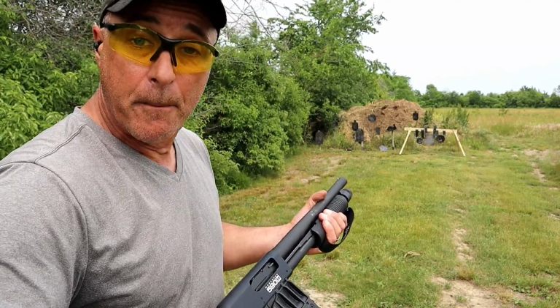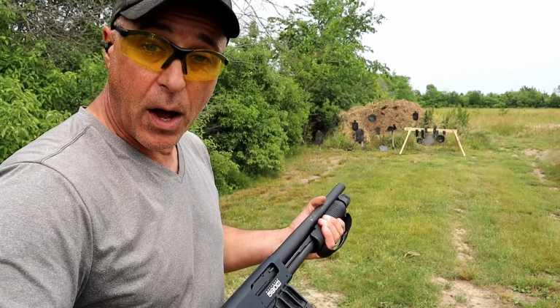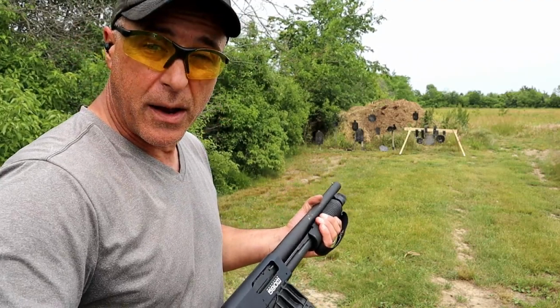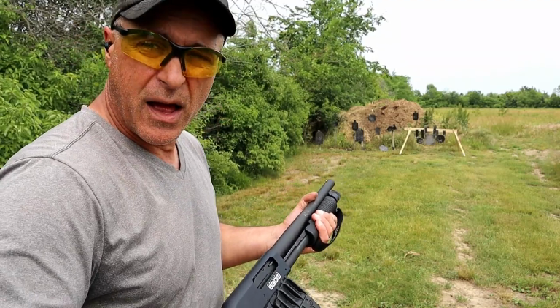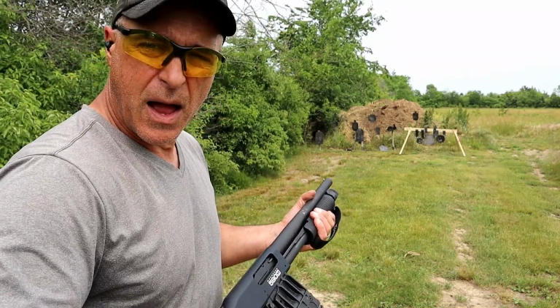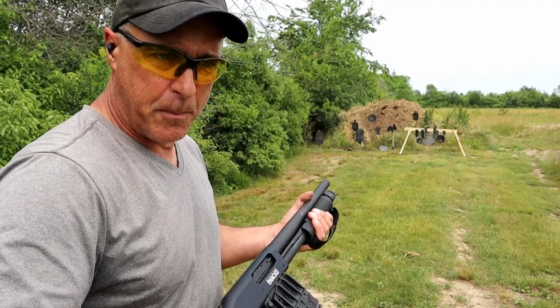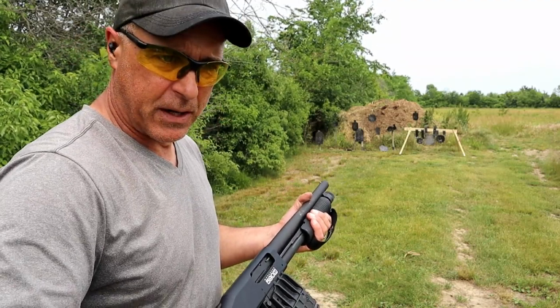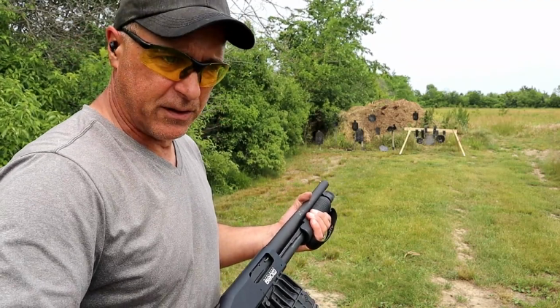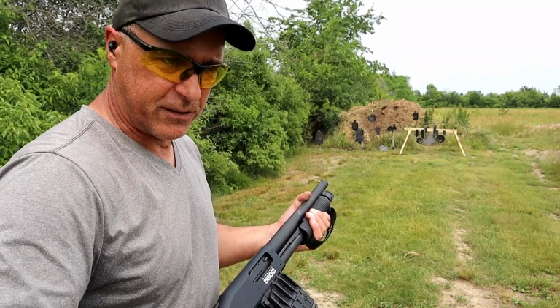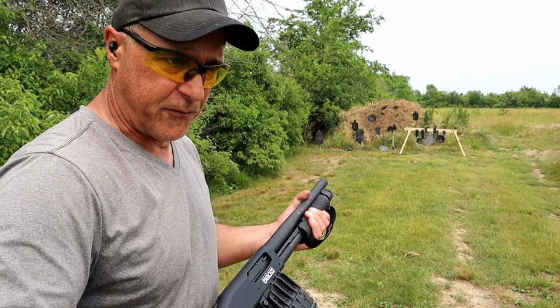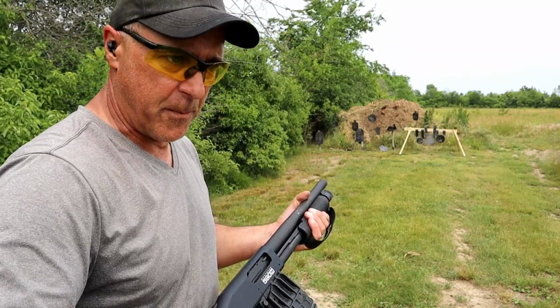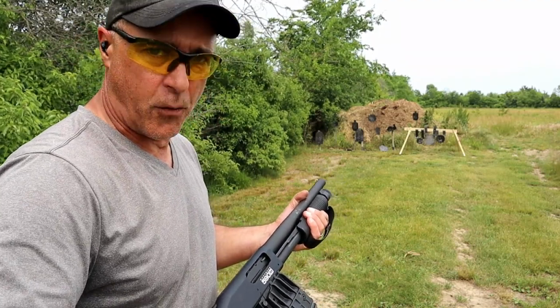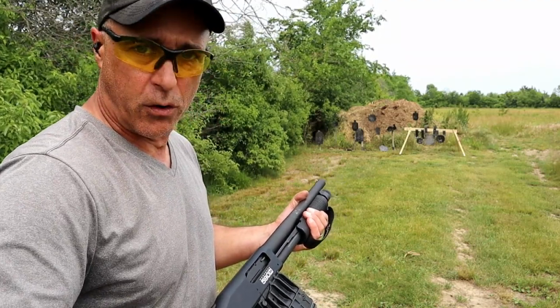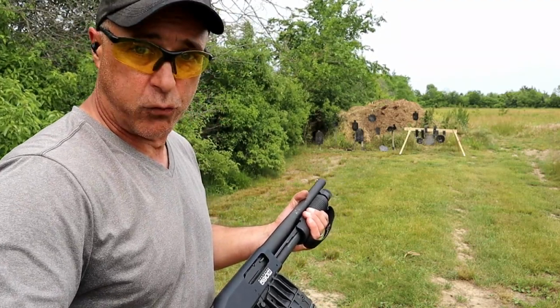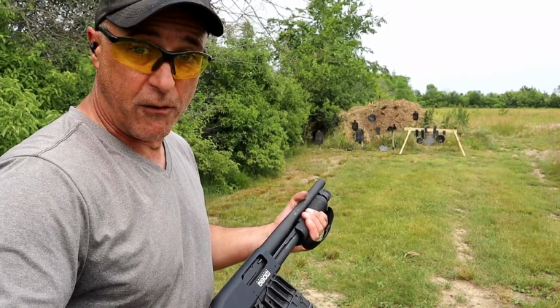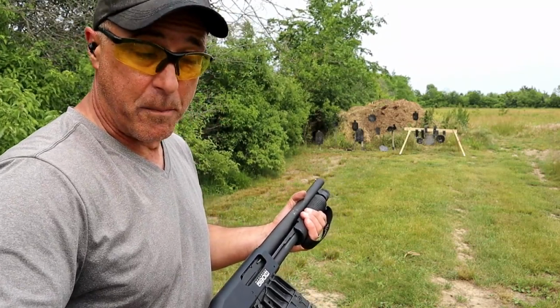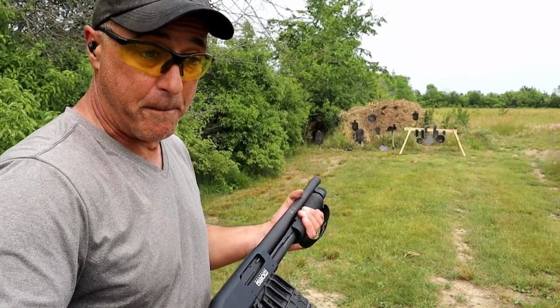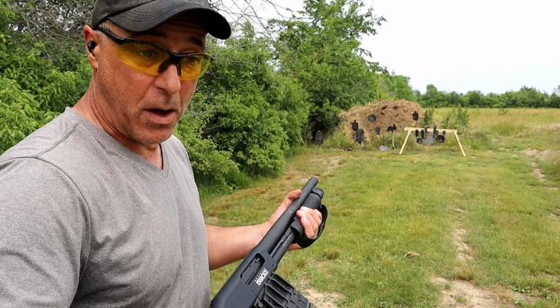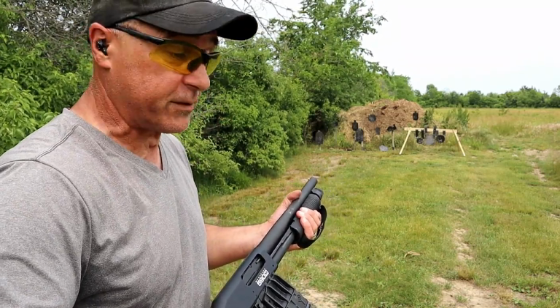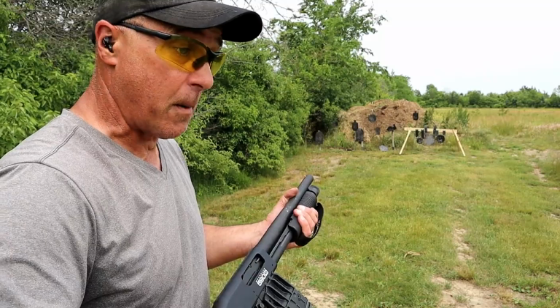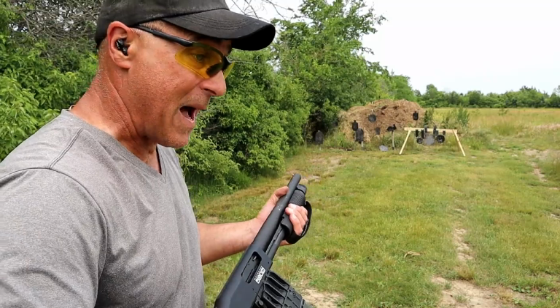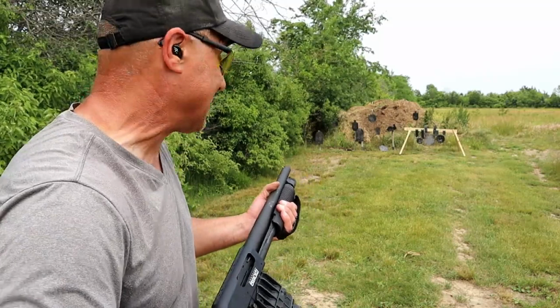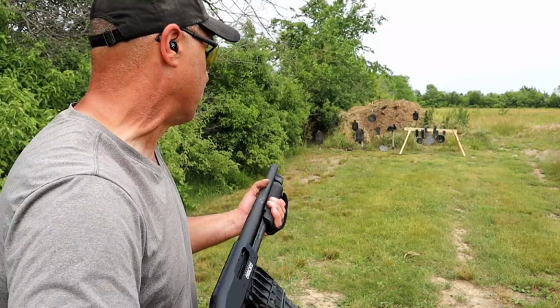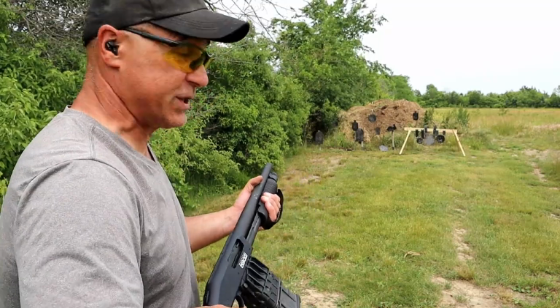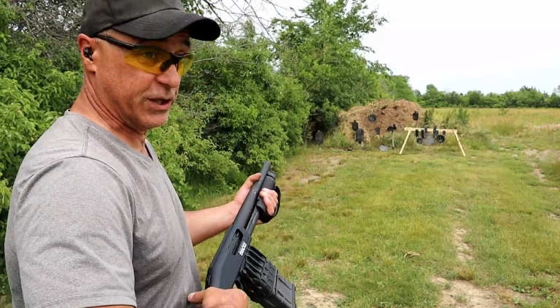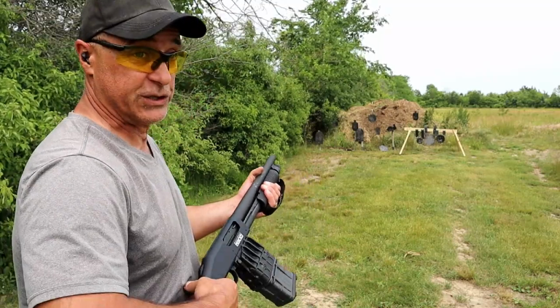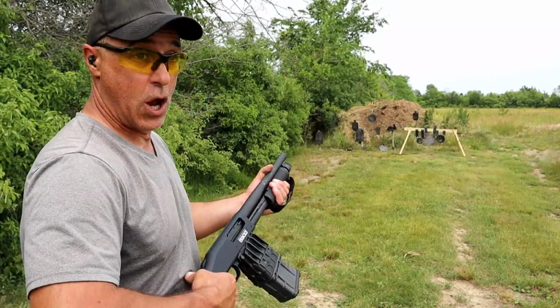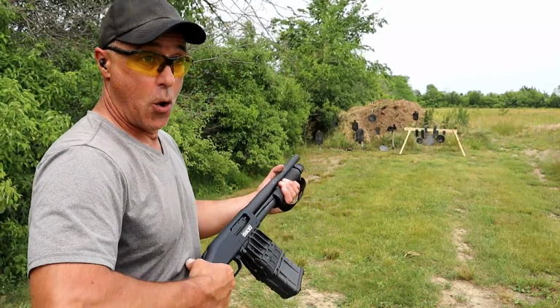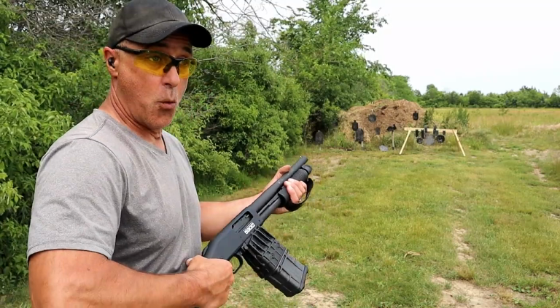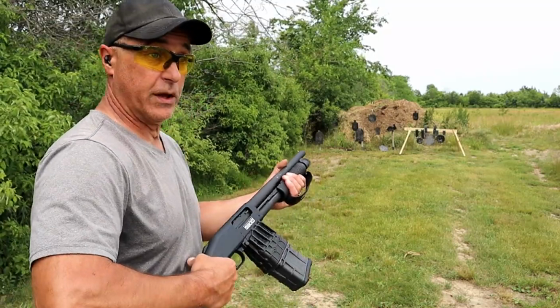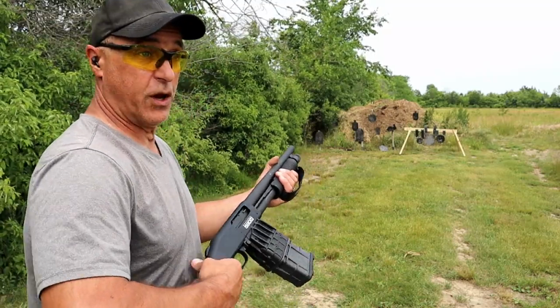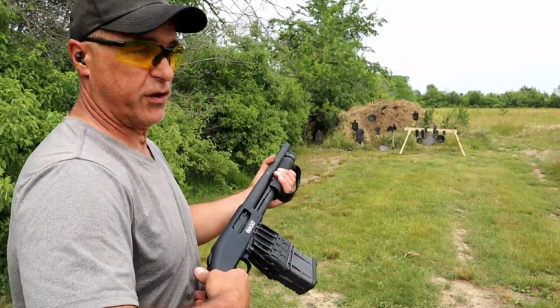I've been picking this stuff up for $12 a box, which is really good.